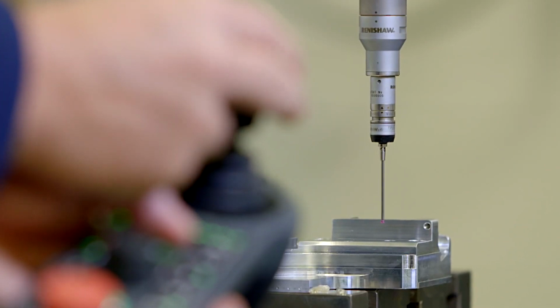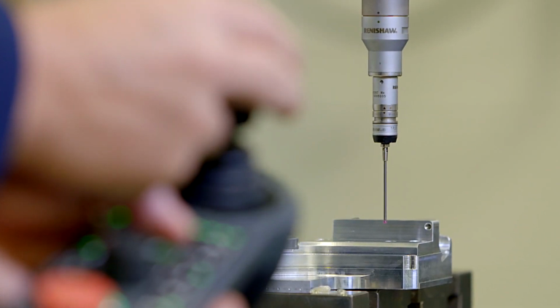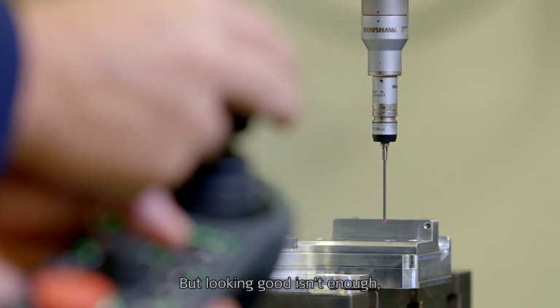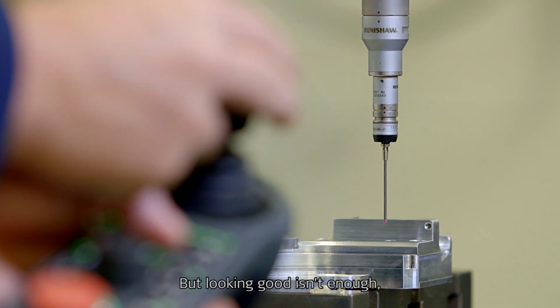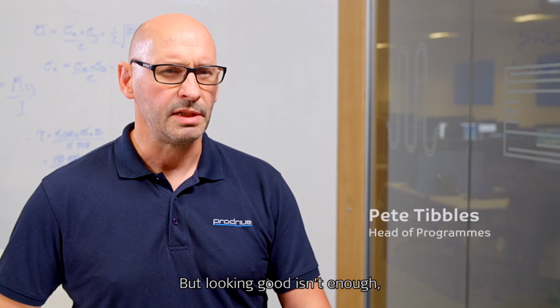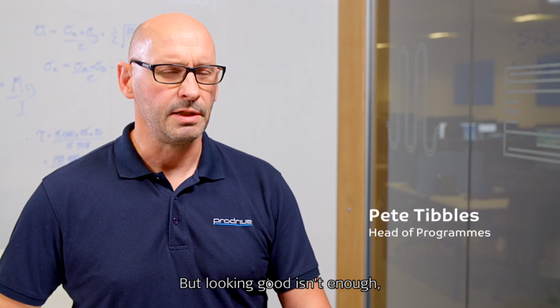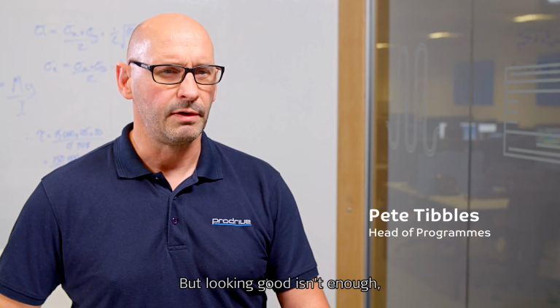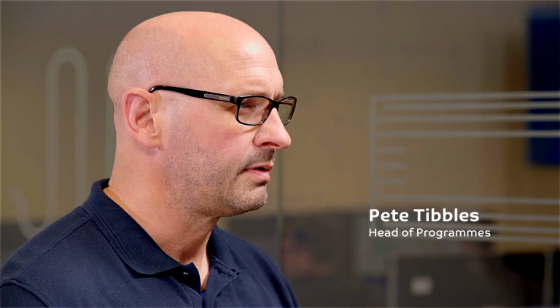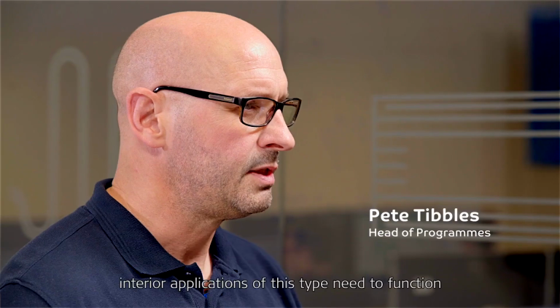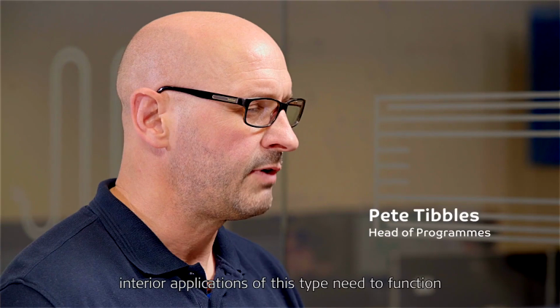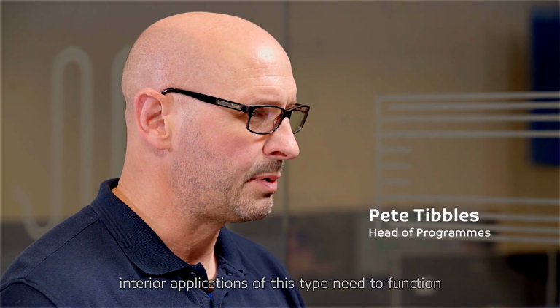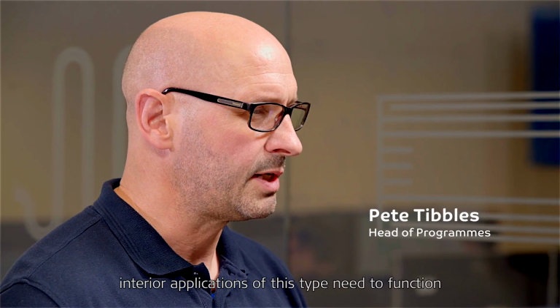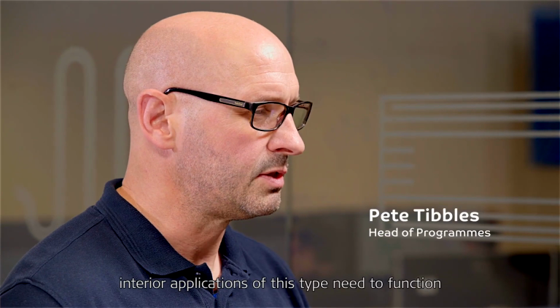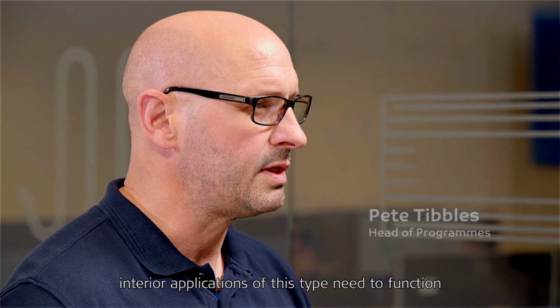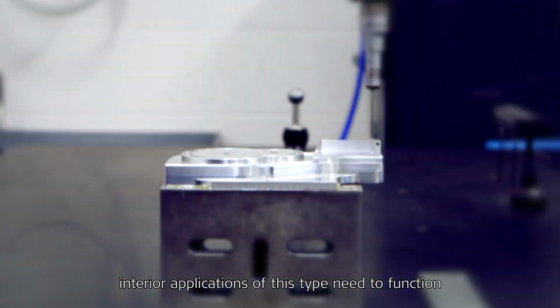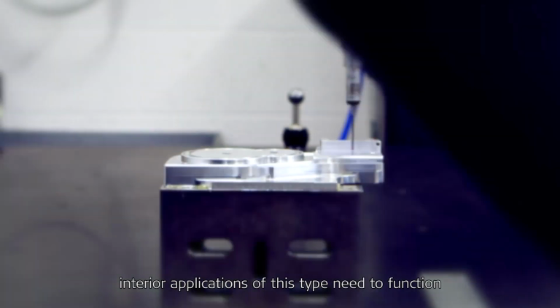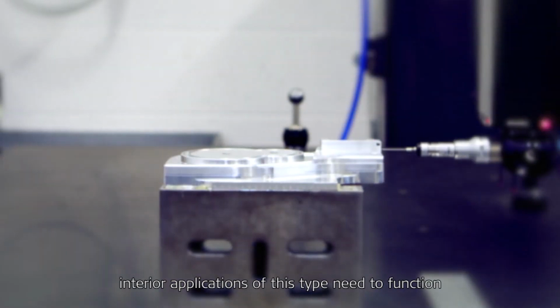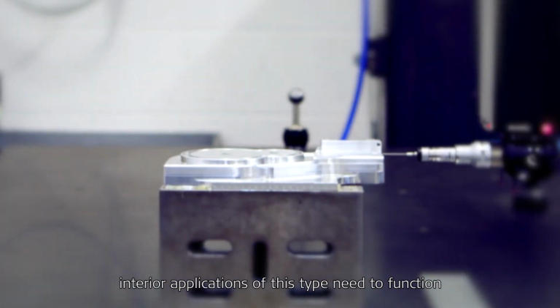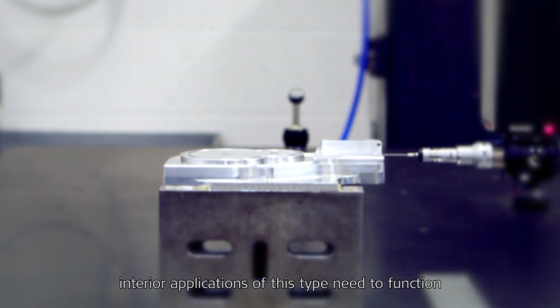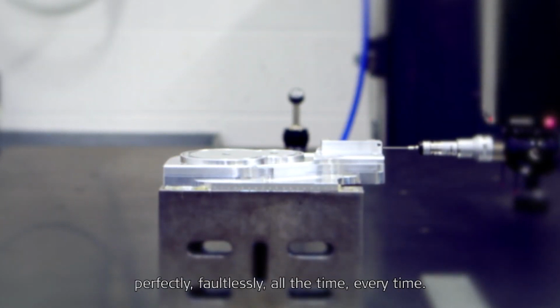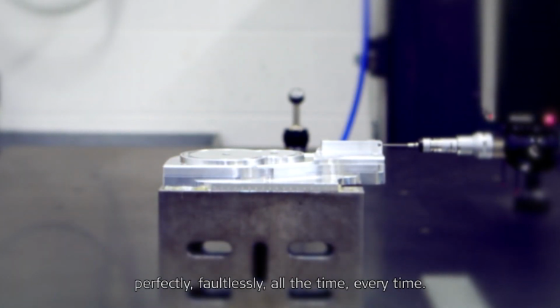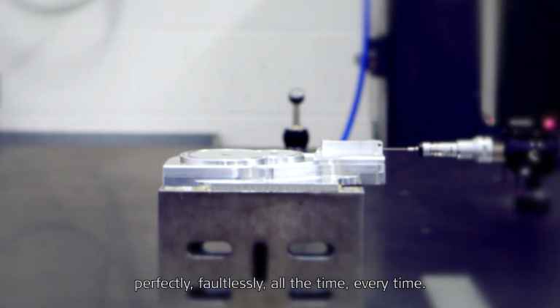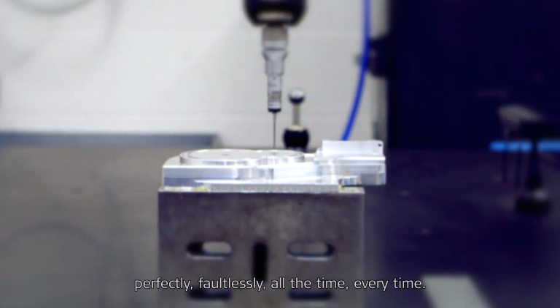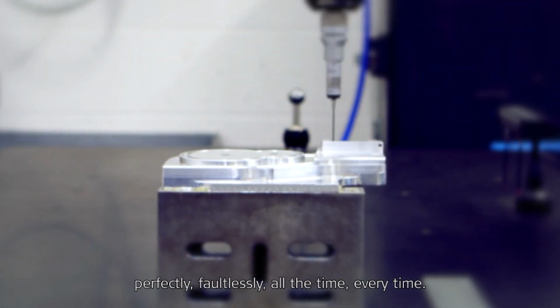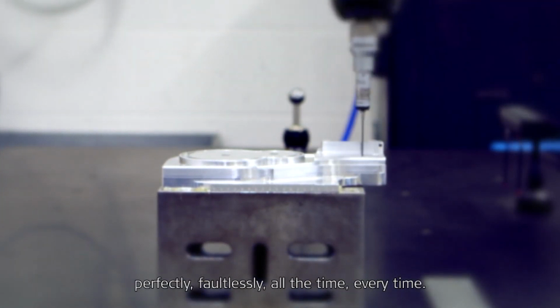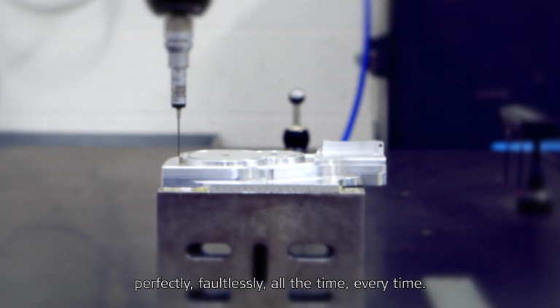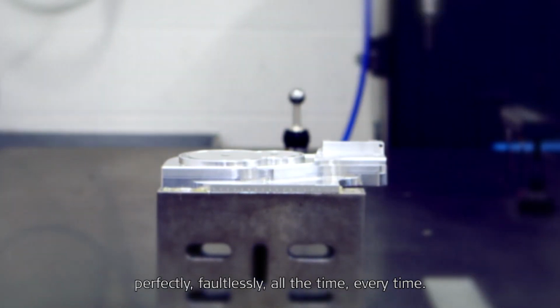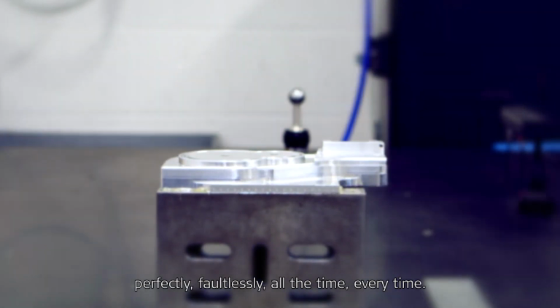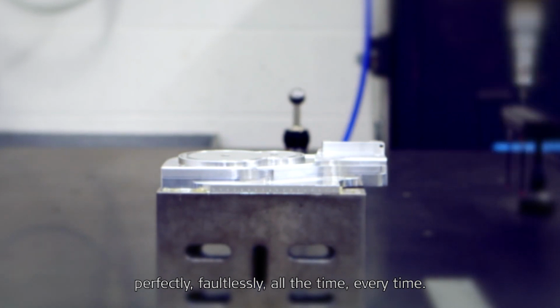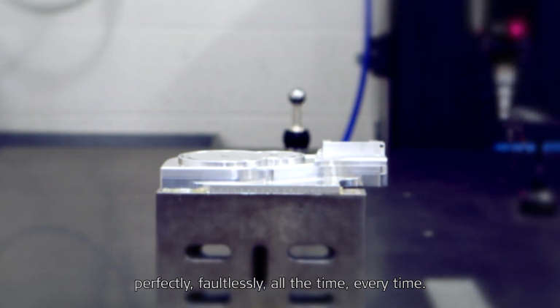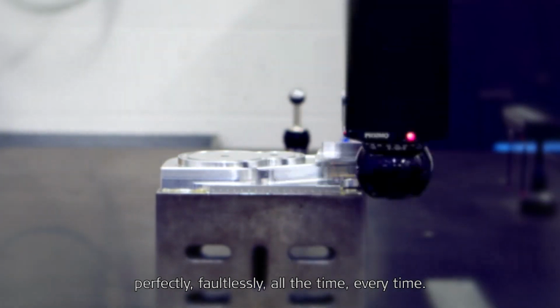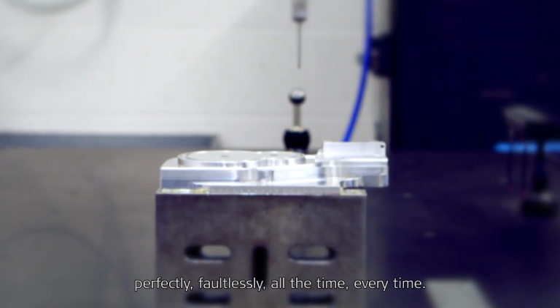But looking good isn't enough. Interior applications of this type need to function perfectly, faultlessly, all the time, every time.